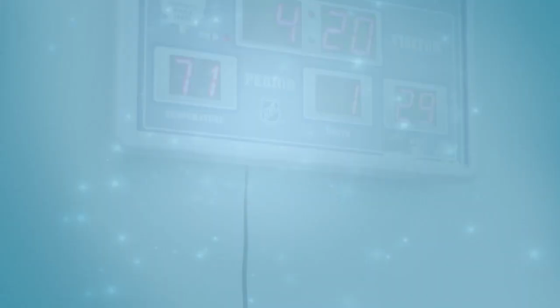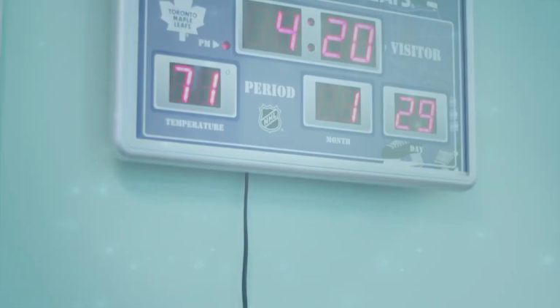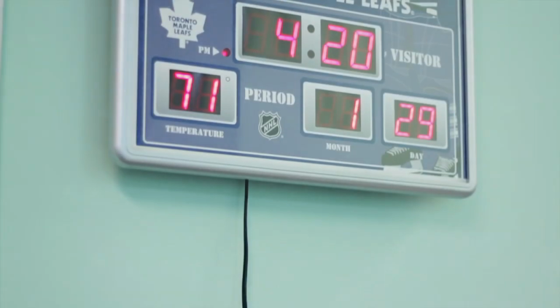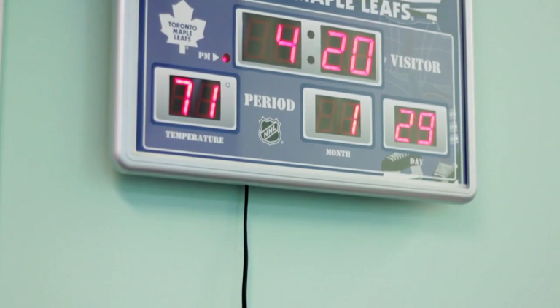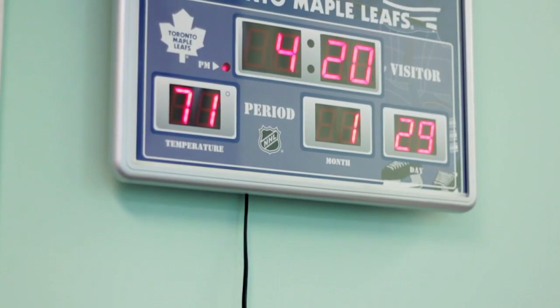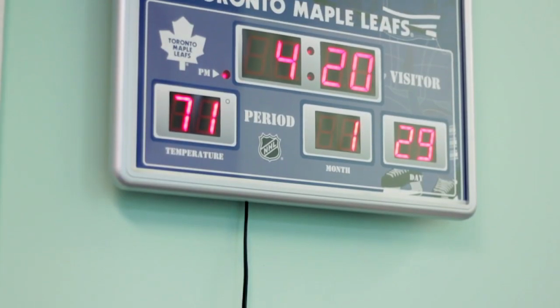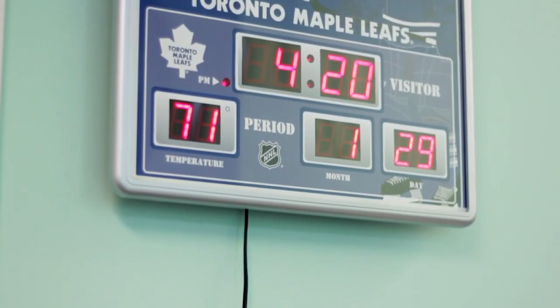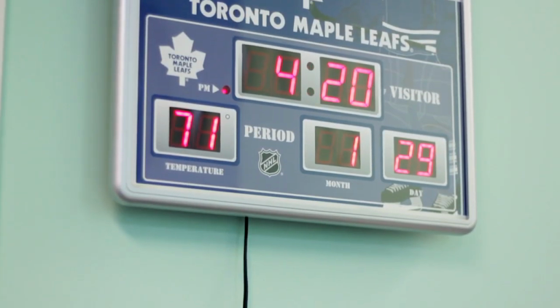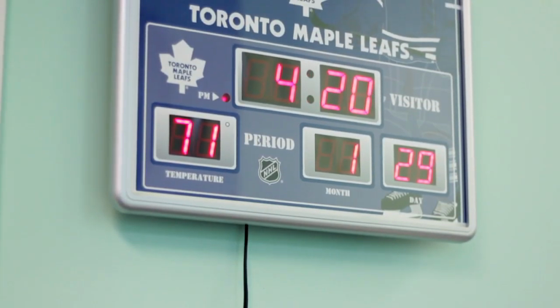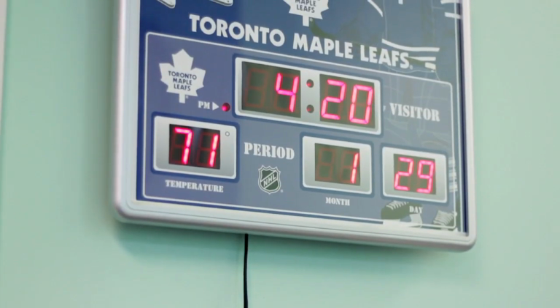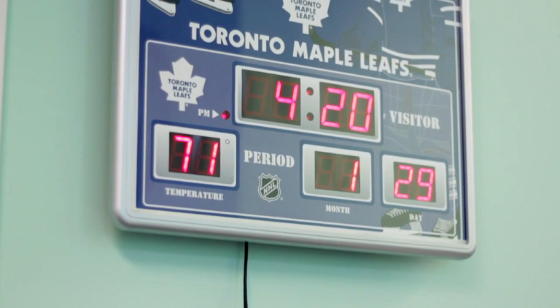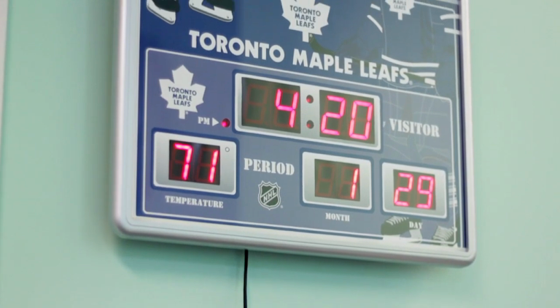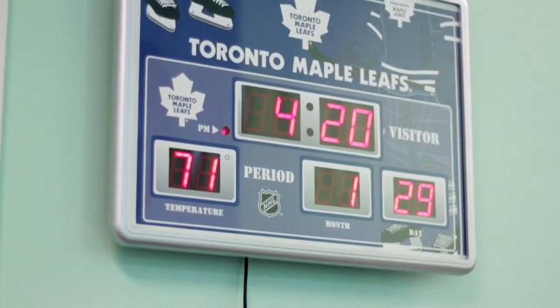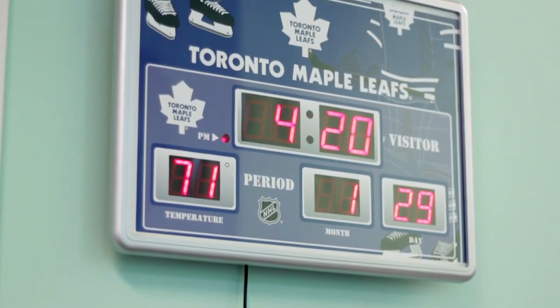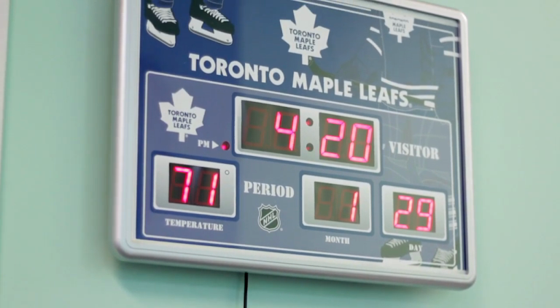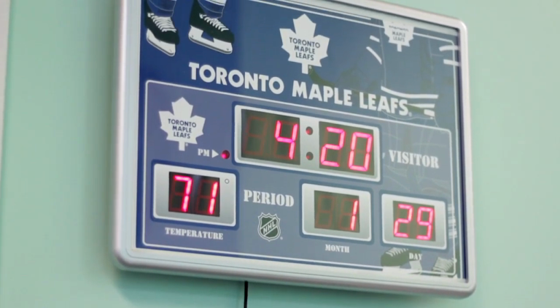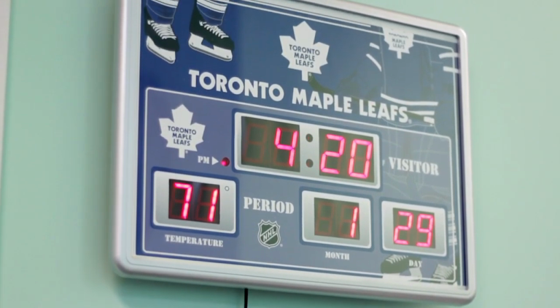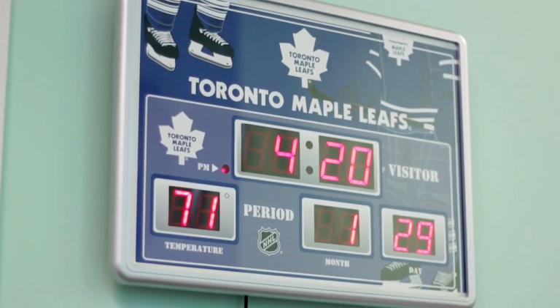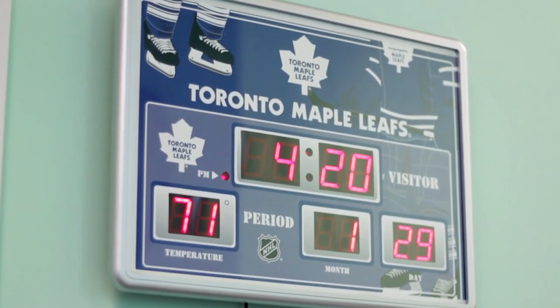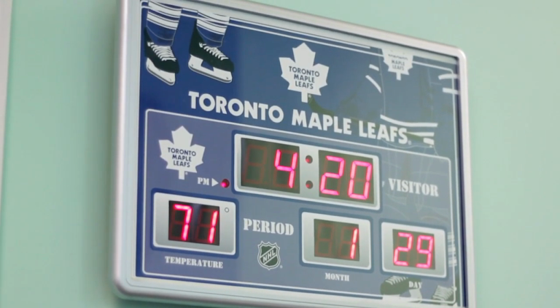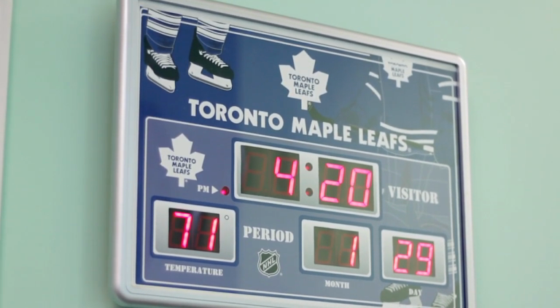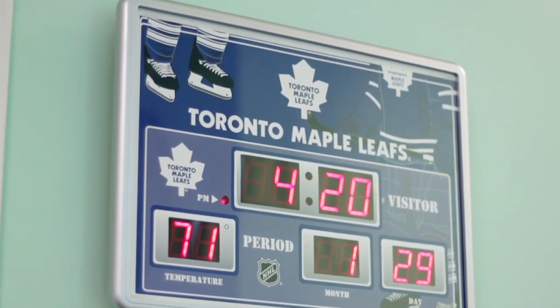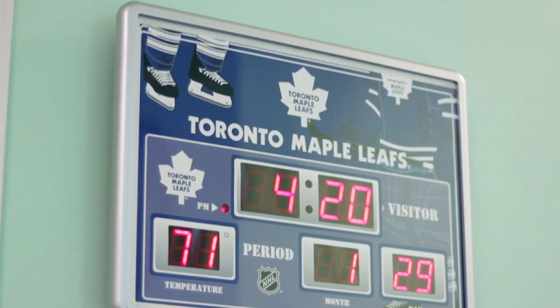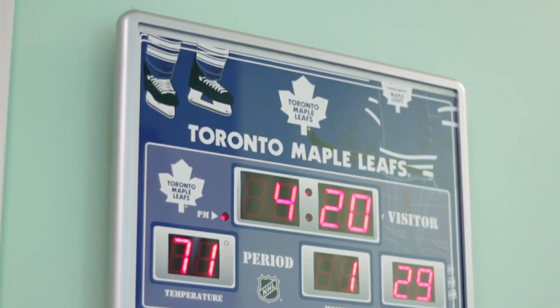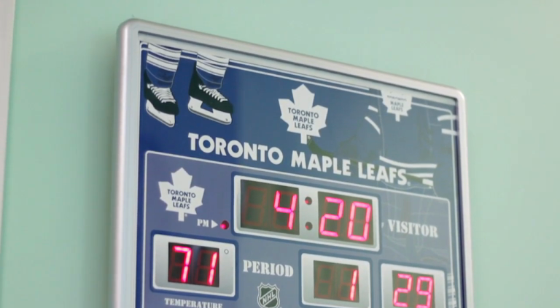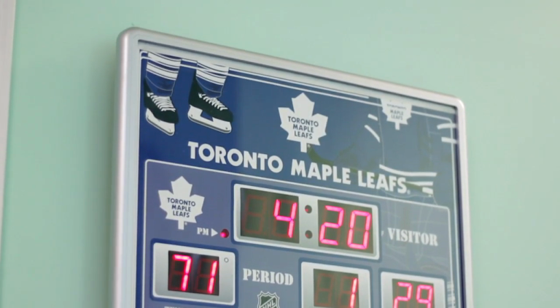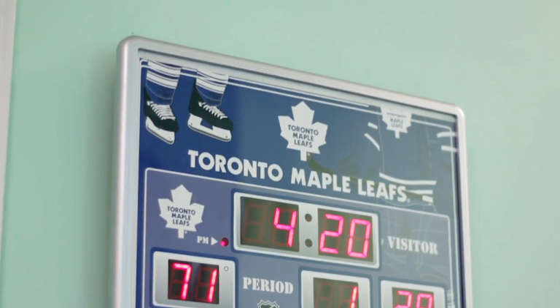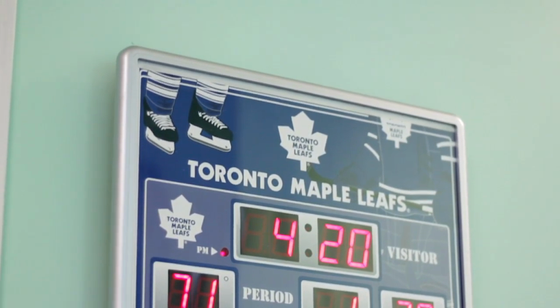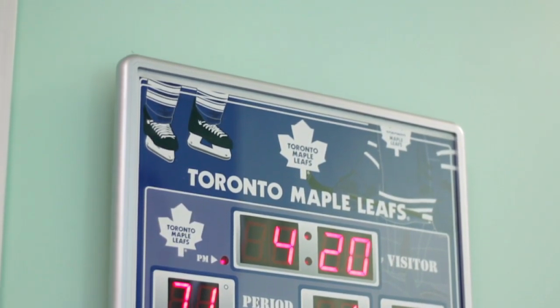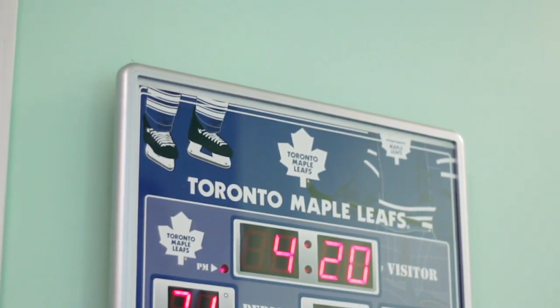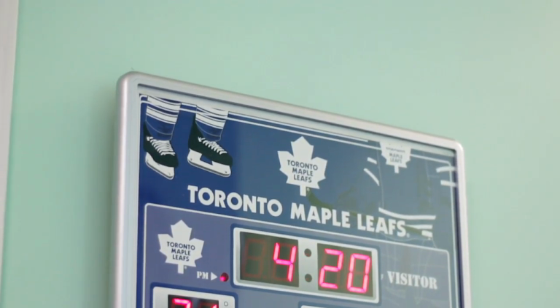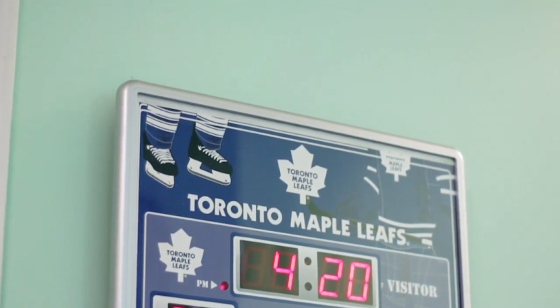These clocks display the date, the temperature, and of course the time, with an option for 24-hour format.